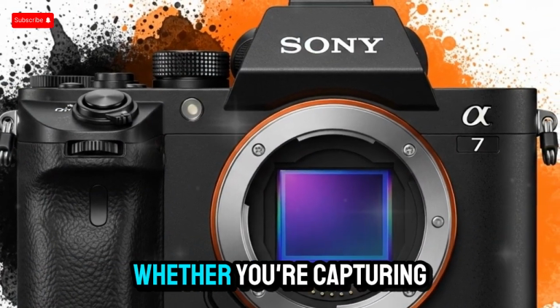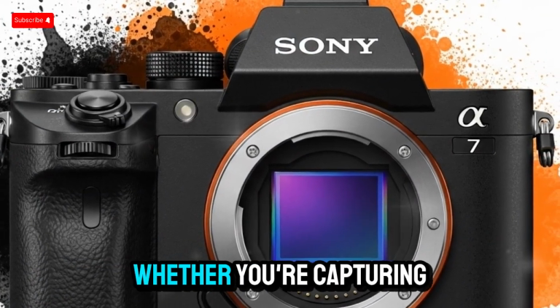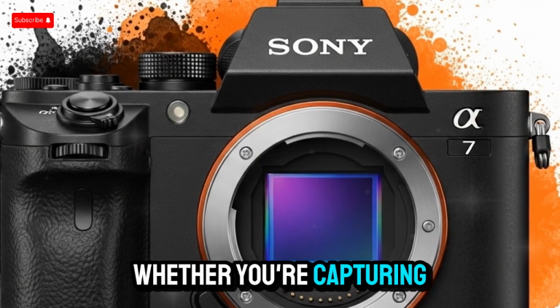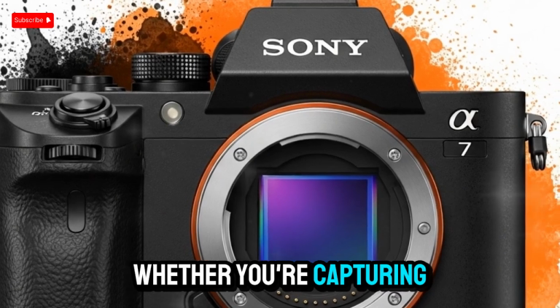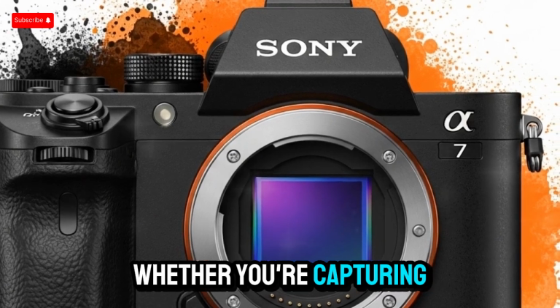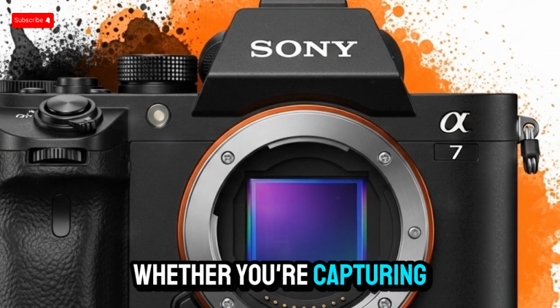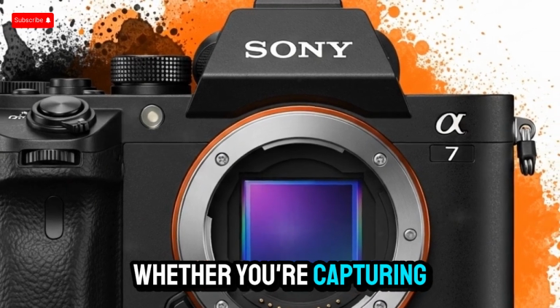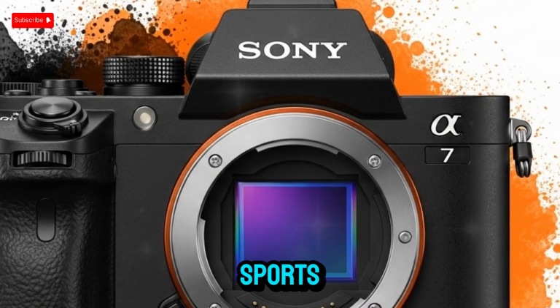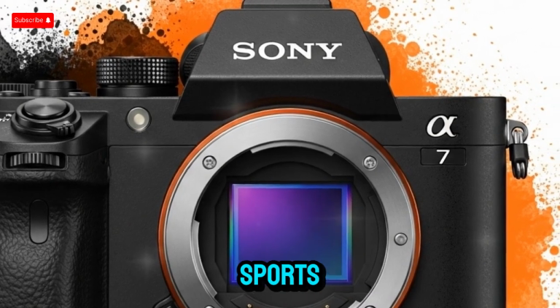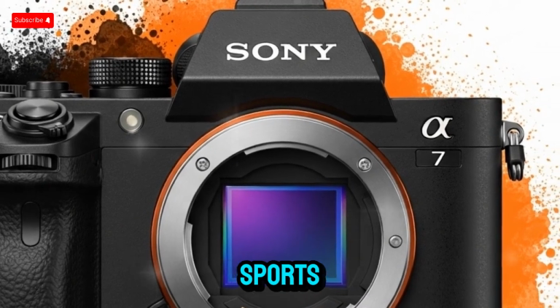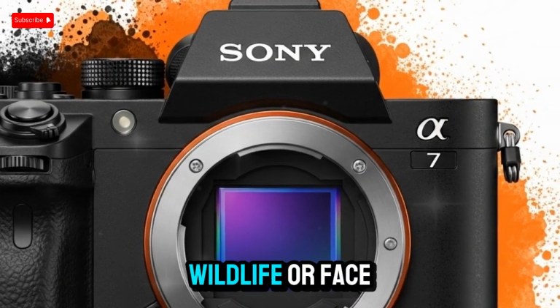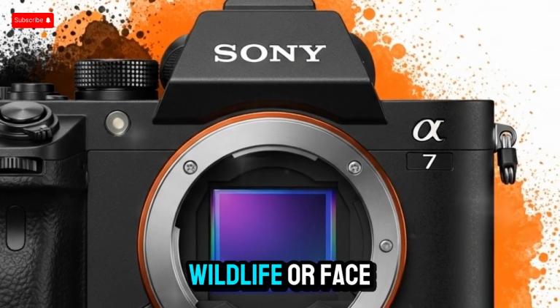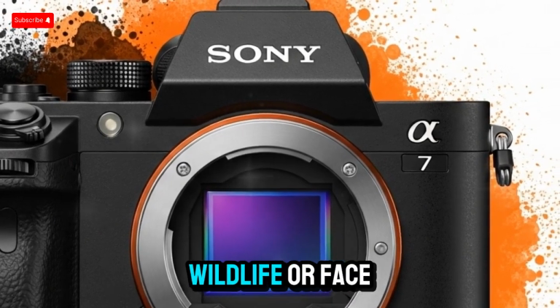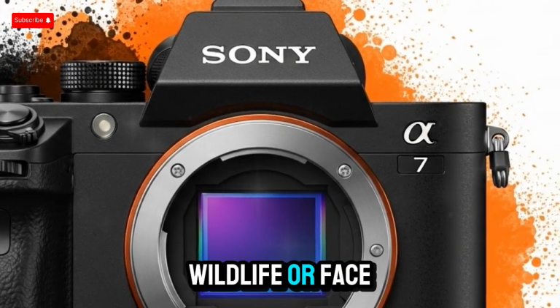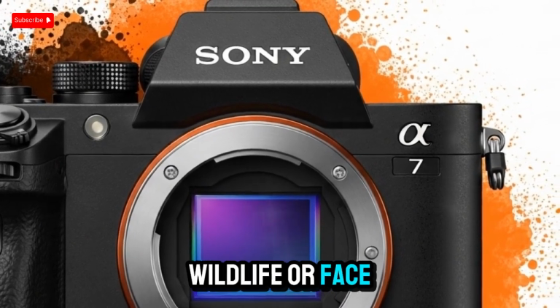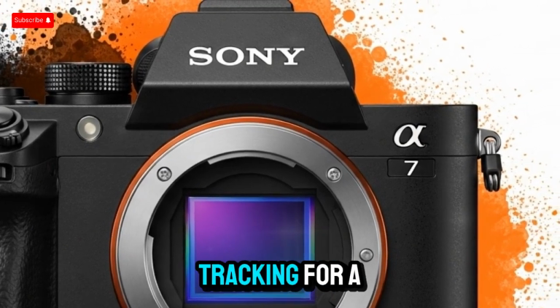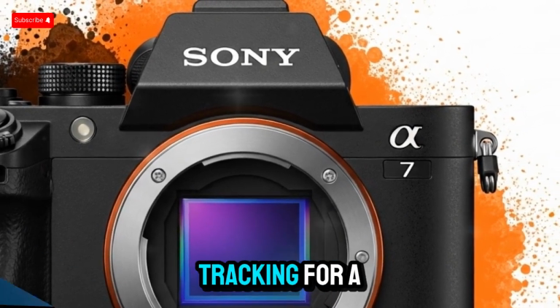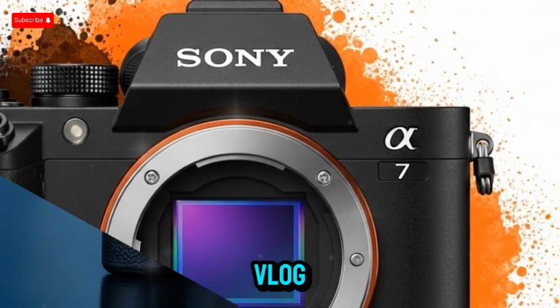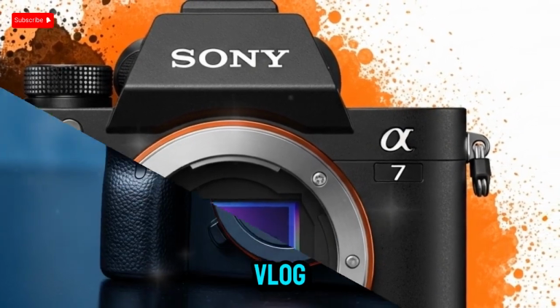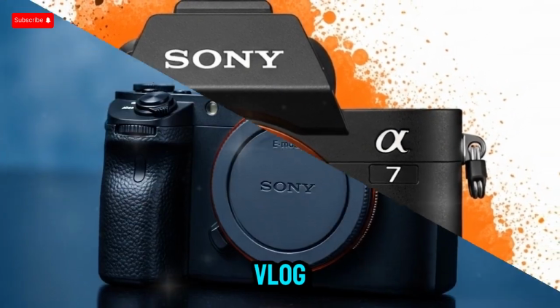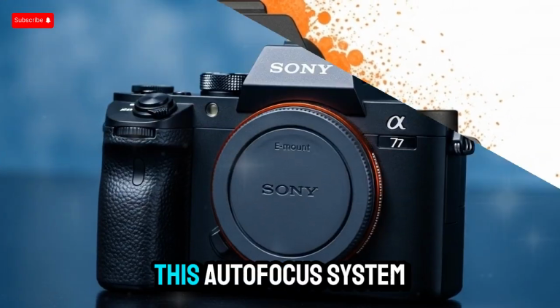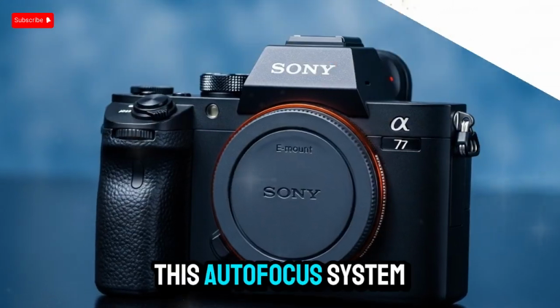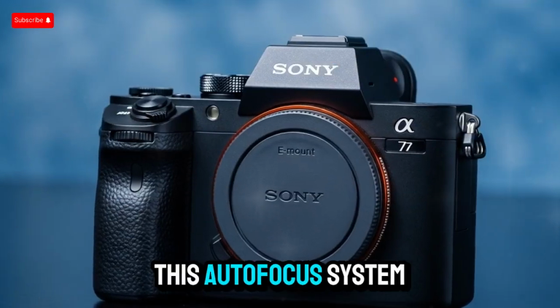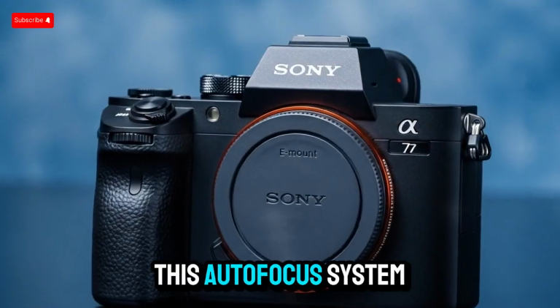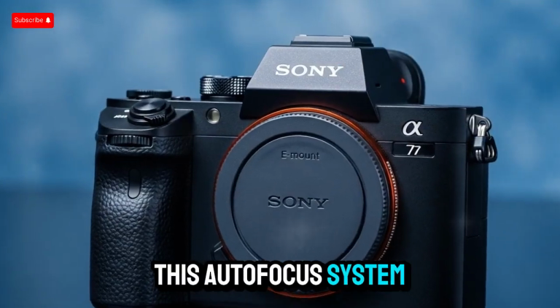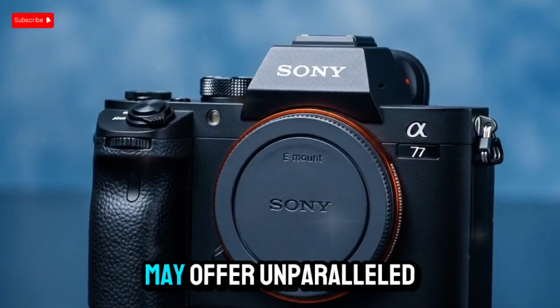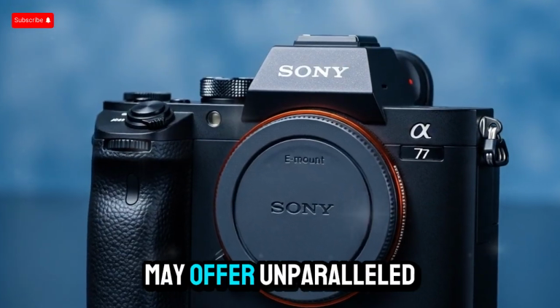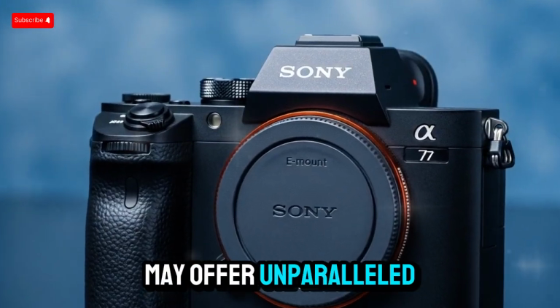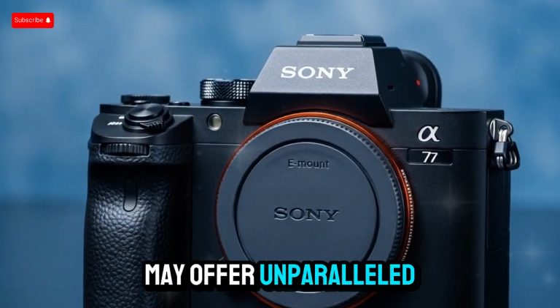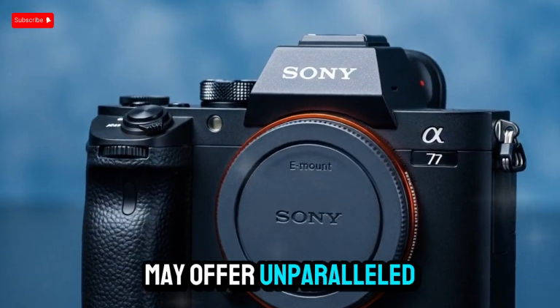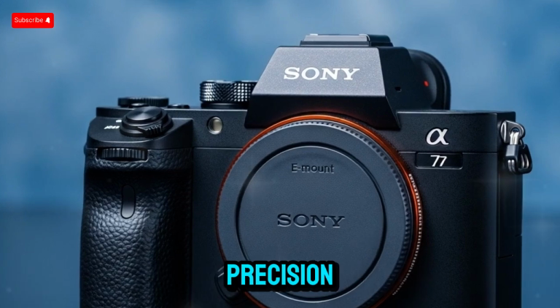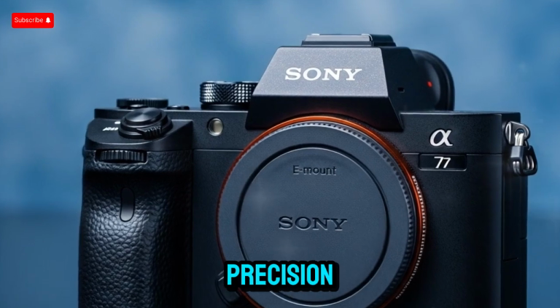Whether you're capturing sports, wildlife, or face tracking for a vlog, this autofocus system may offer unparalleled precision.